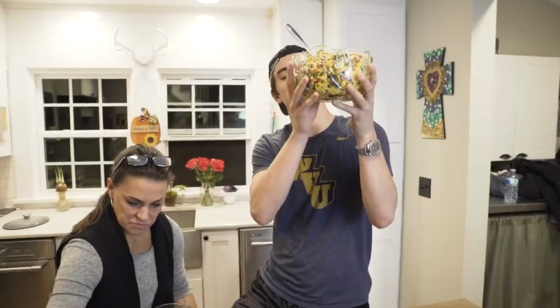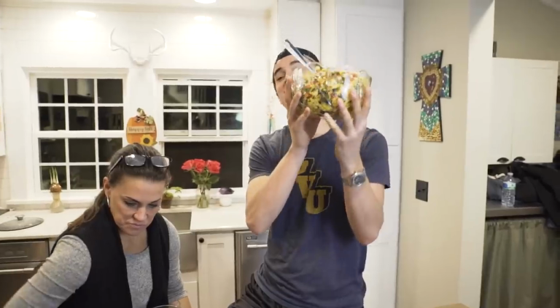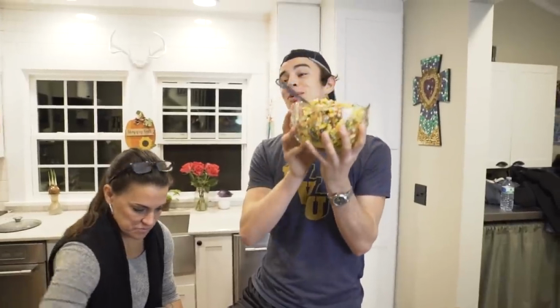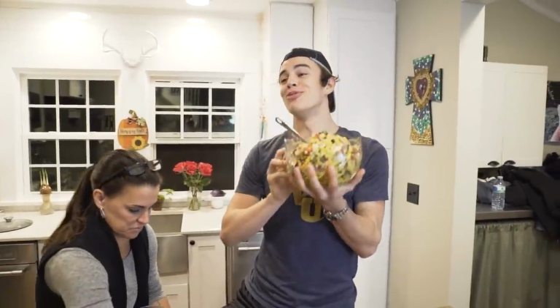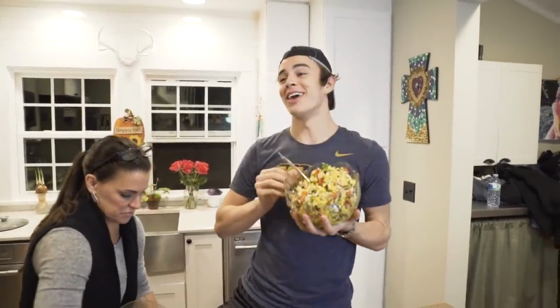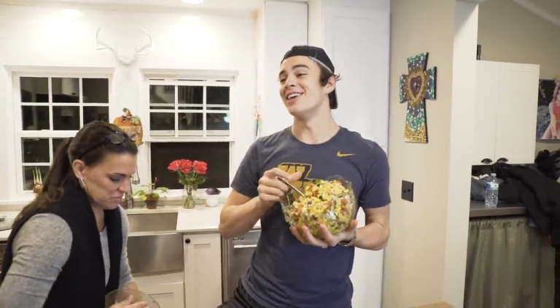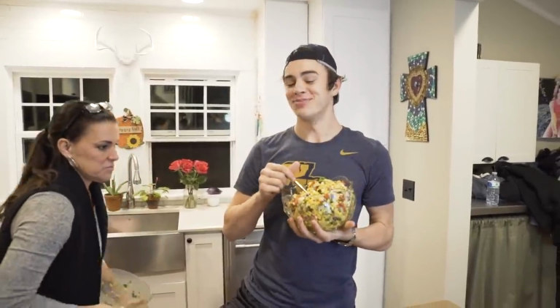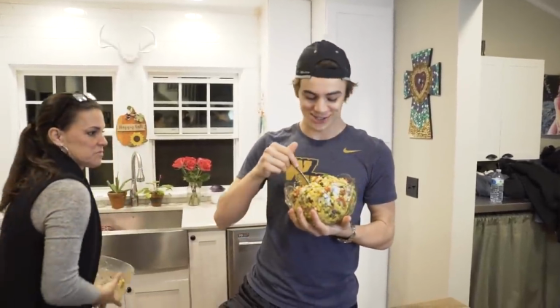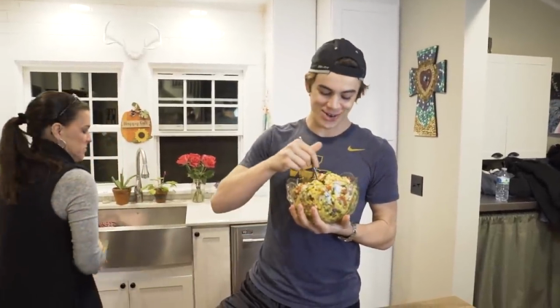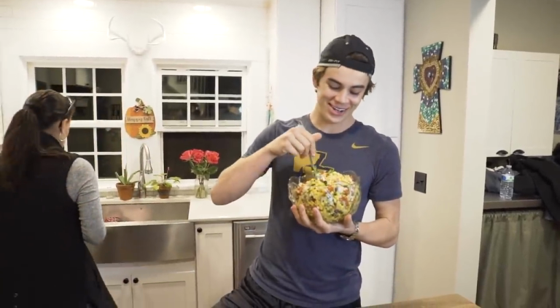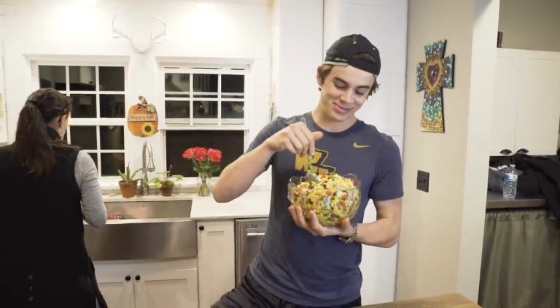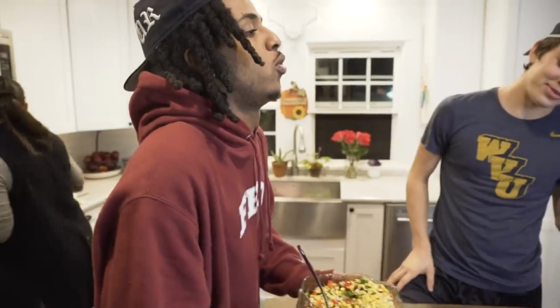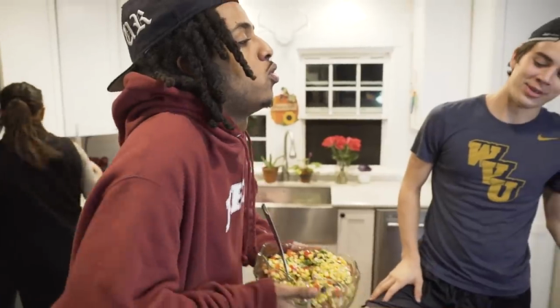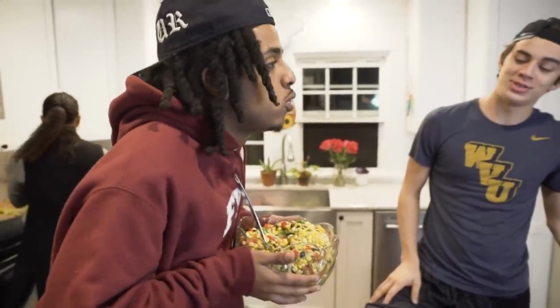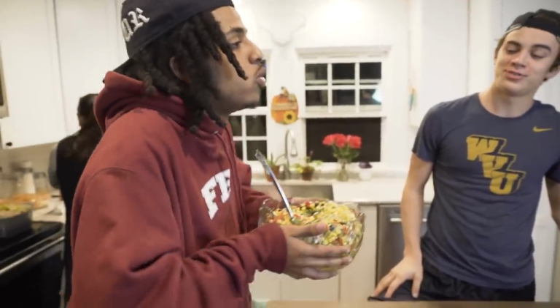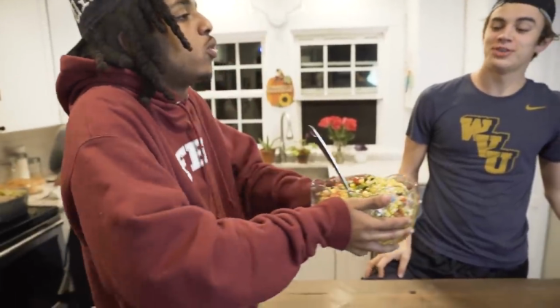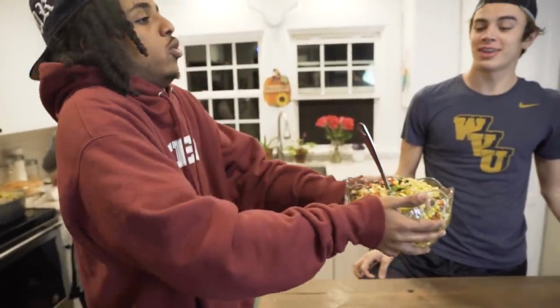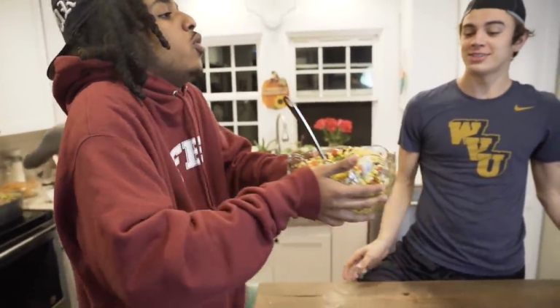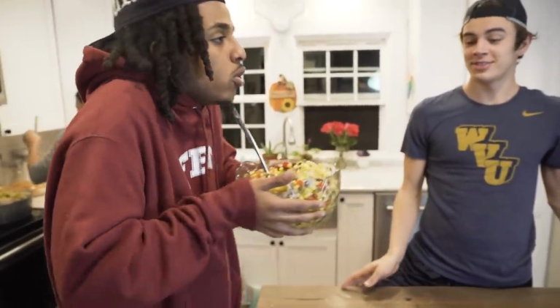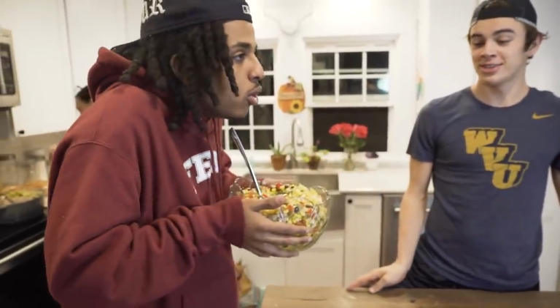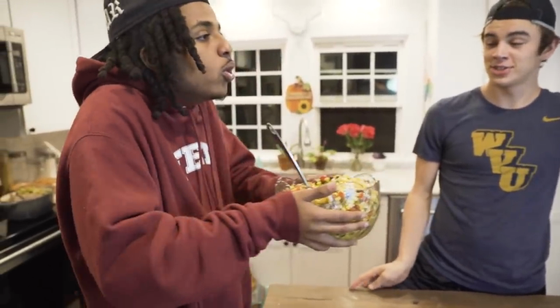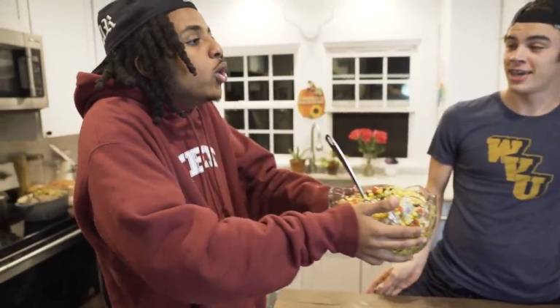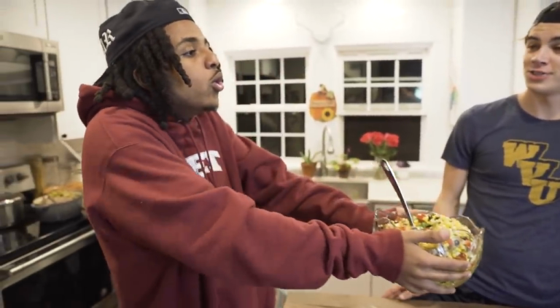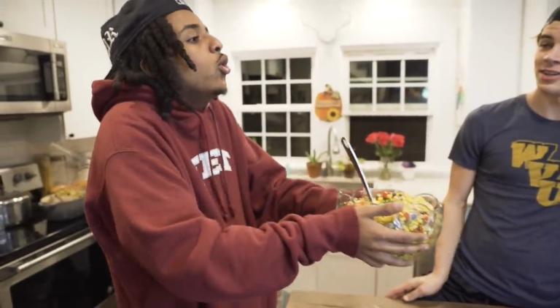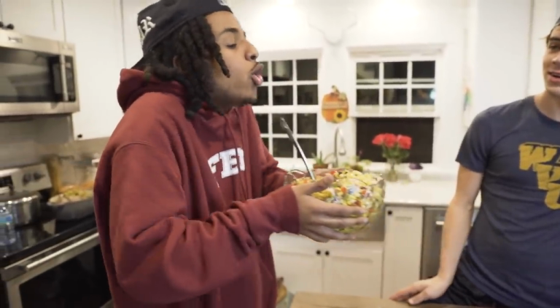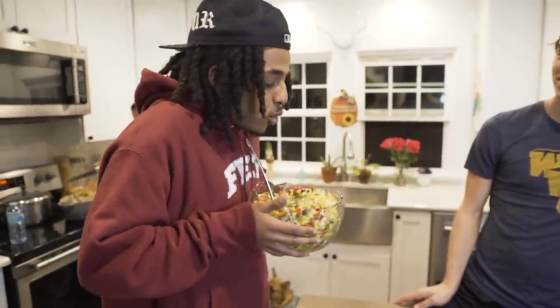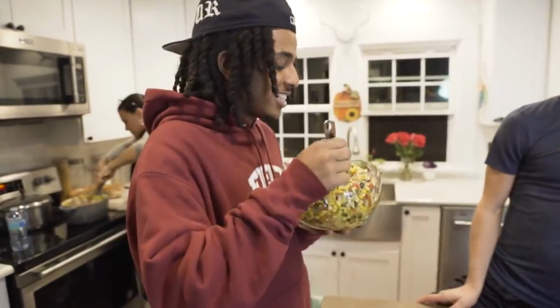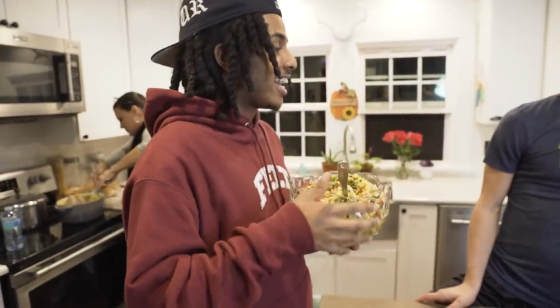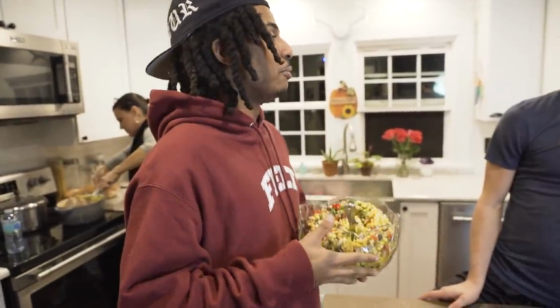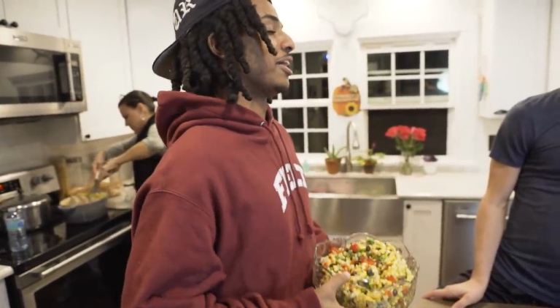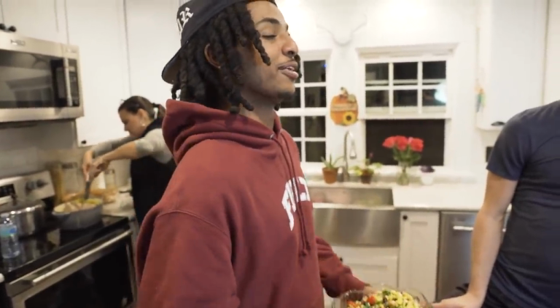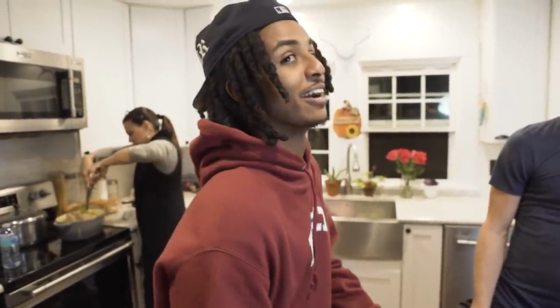This is a bowl full of Gaines right here. Don't you just feel like that's just Gaines? This is how I don't play around.